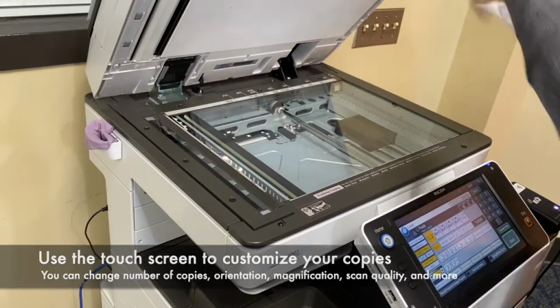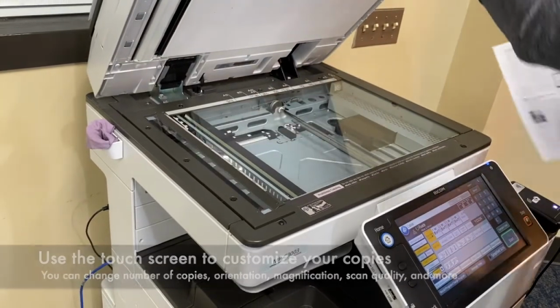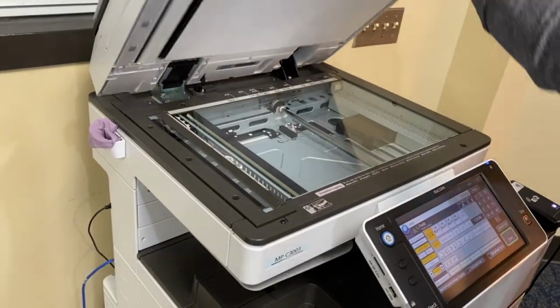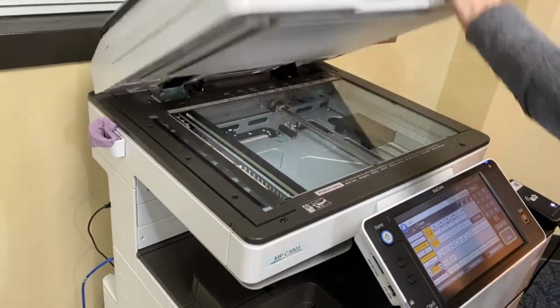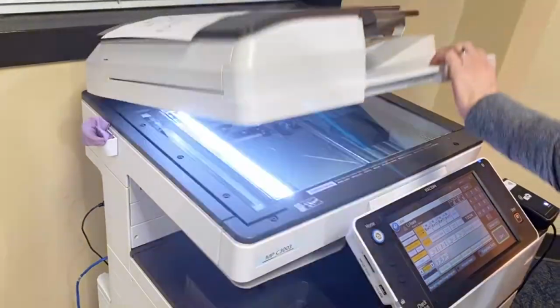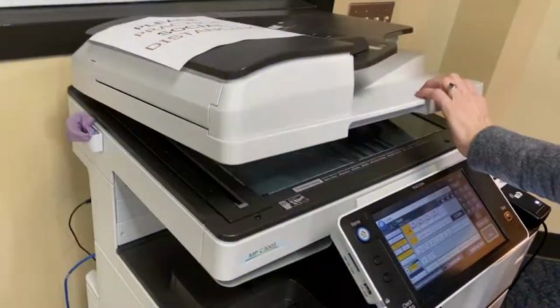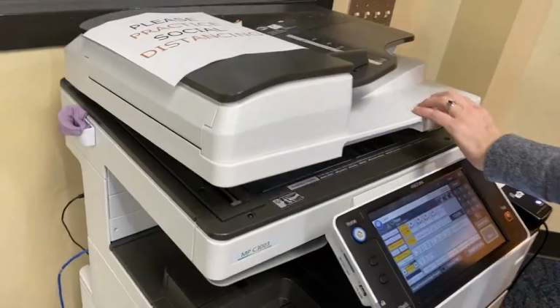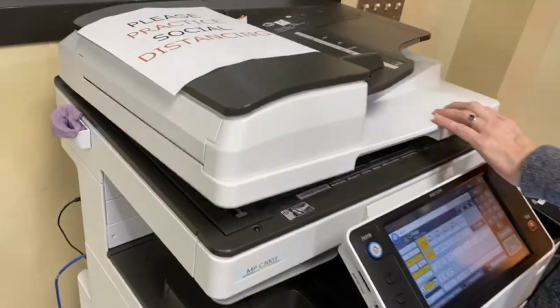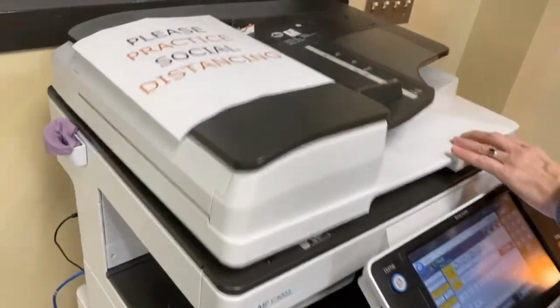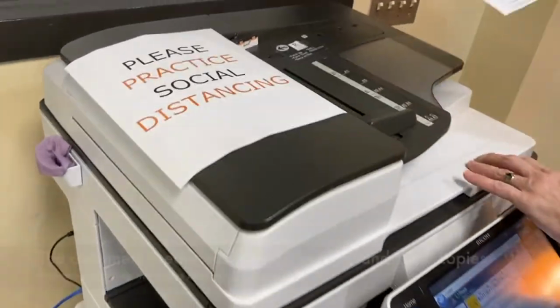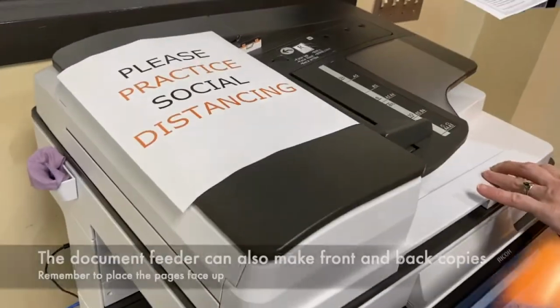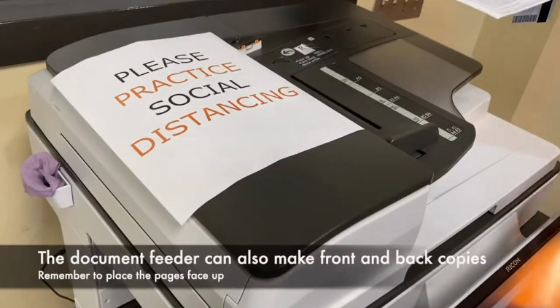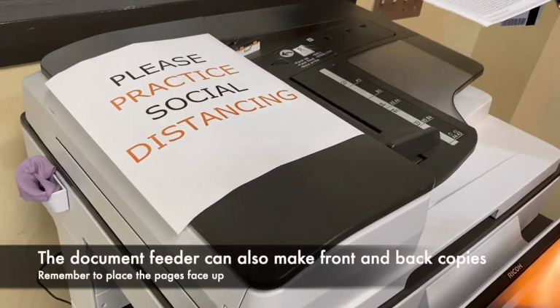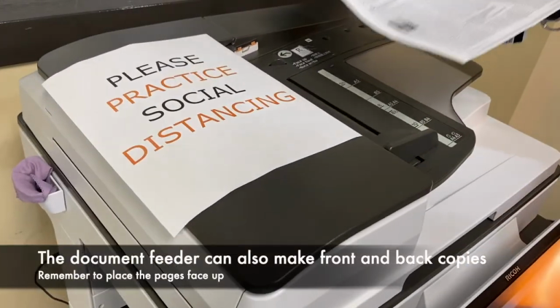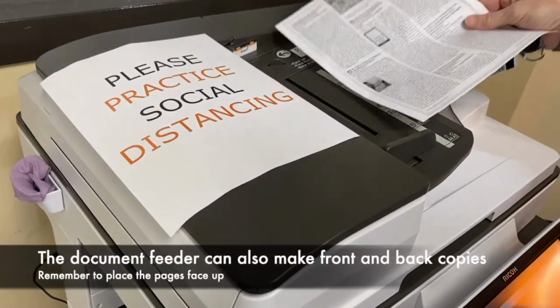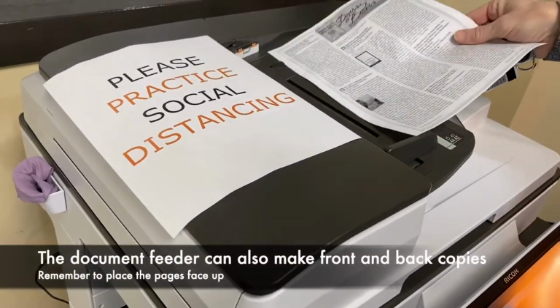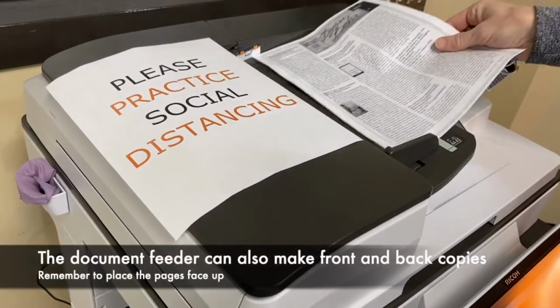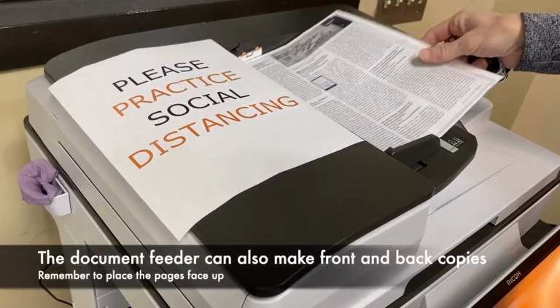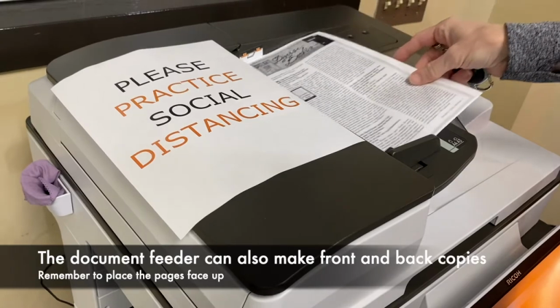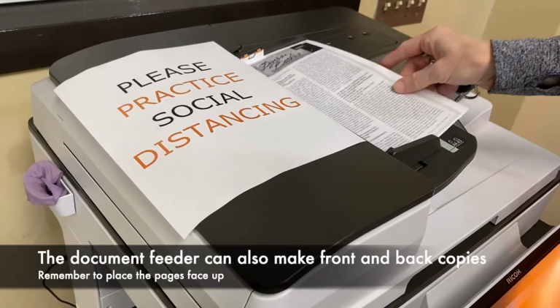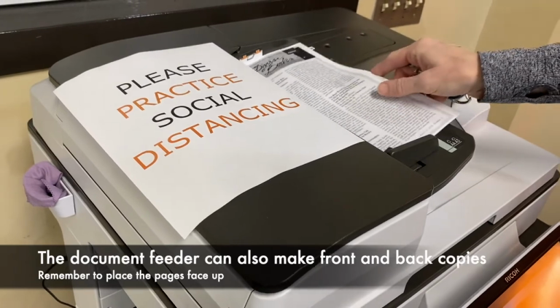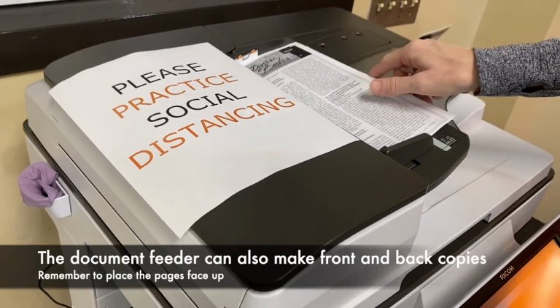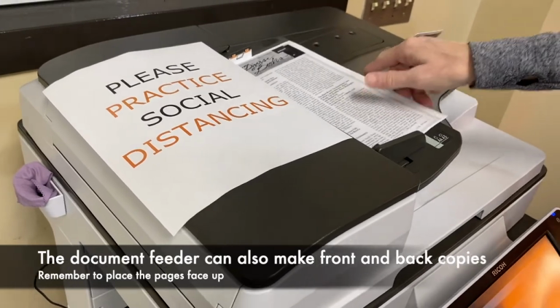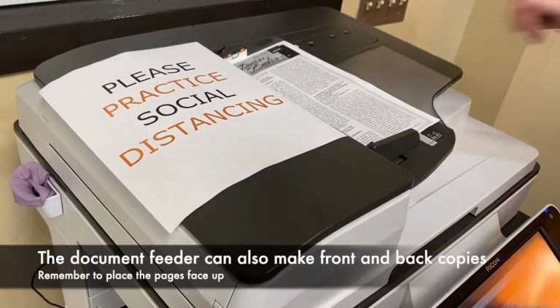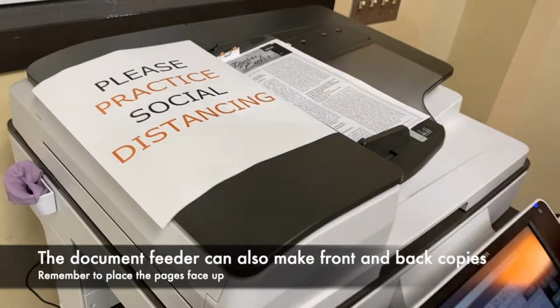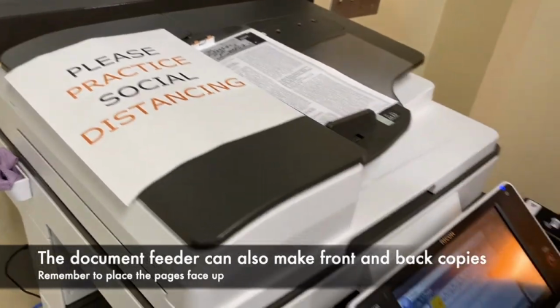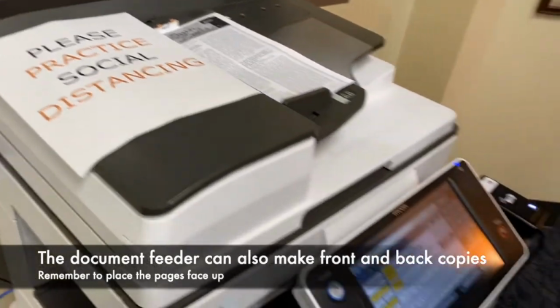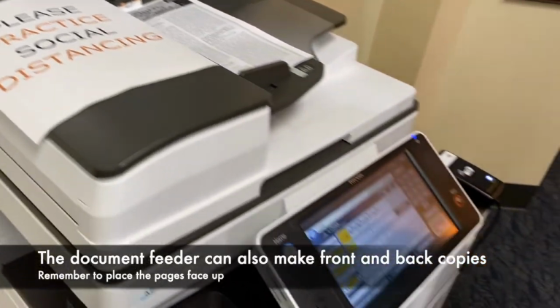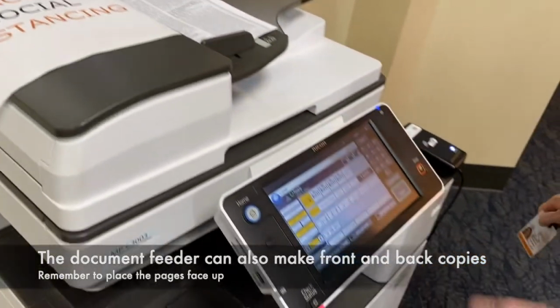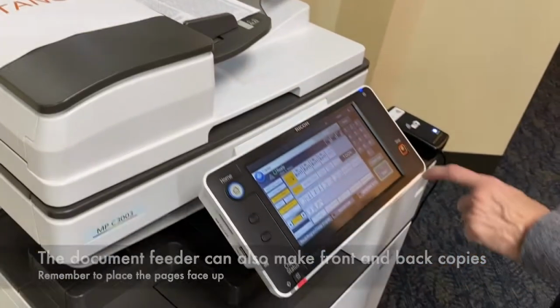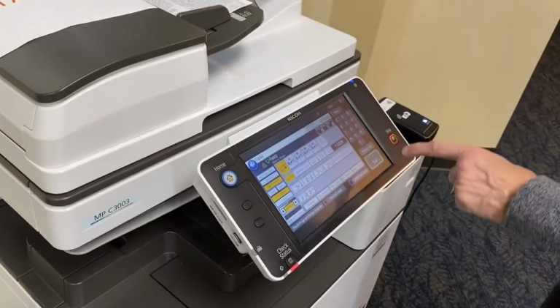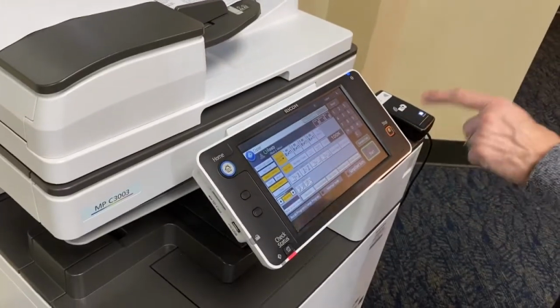When you feed it through, it goes up. Pop it in. You hit stop.